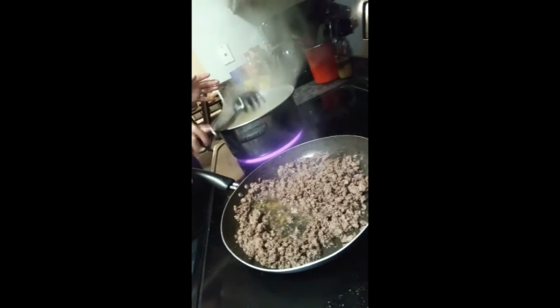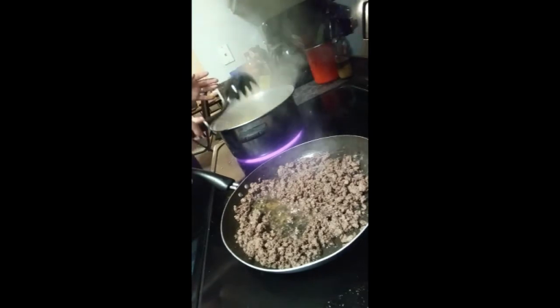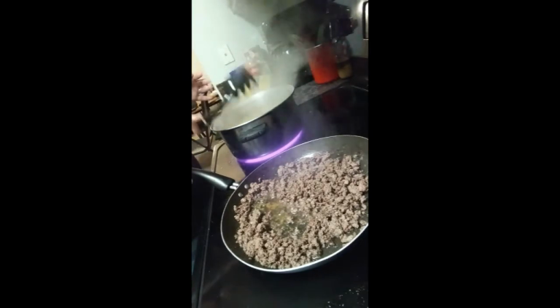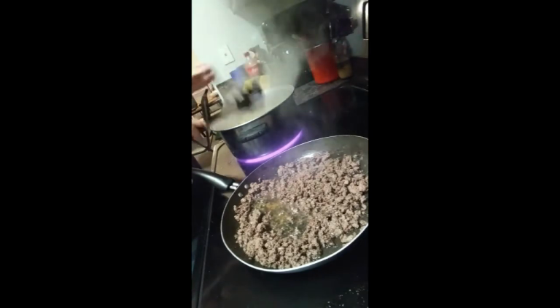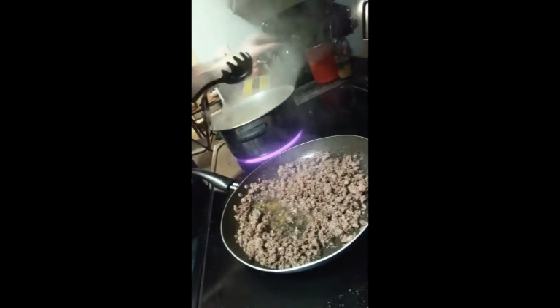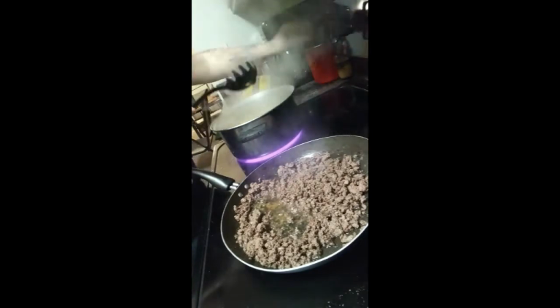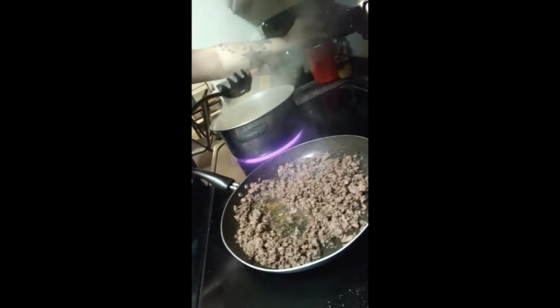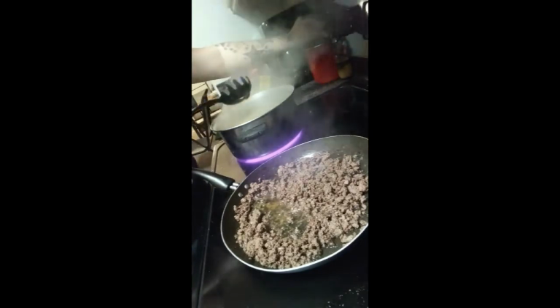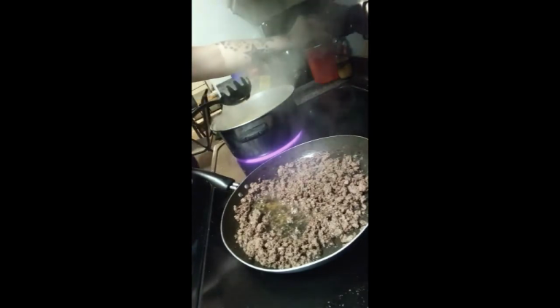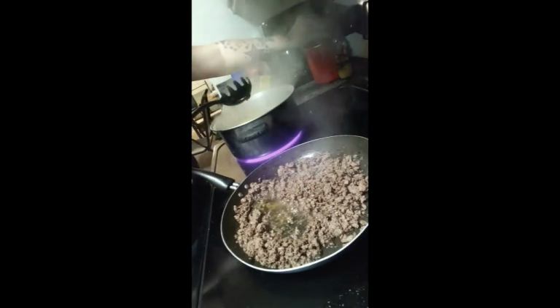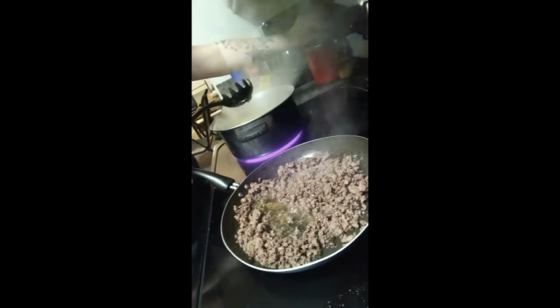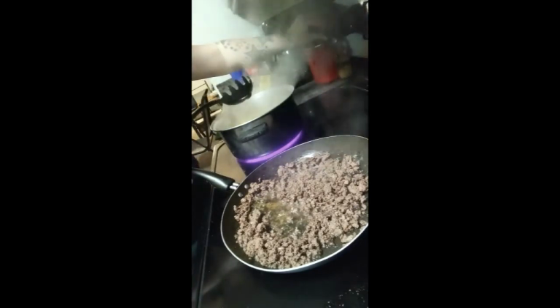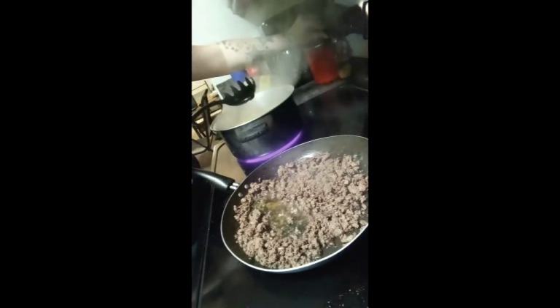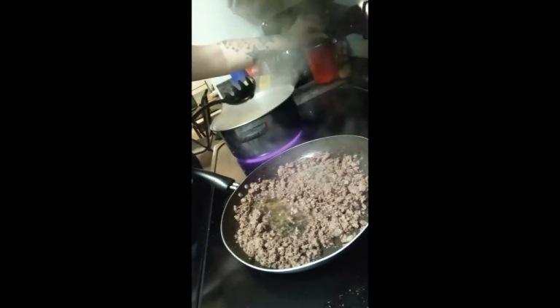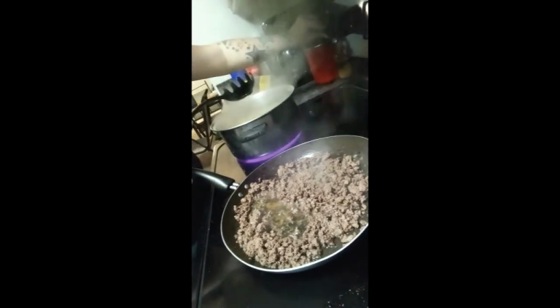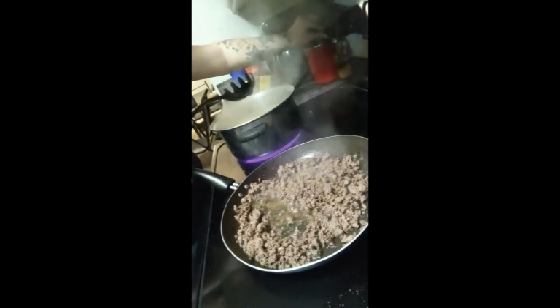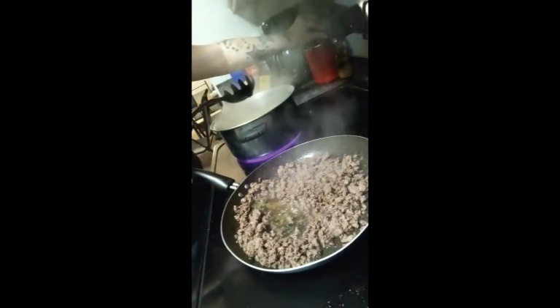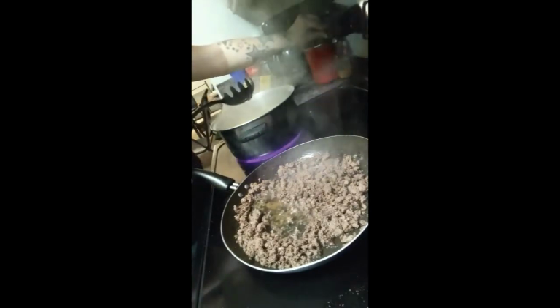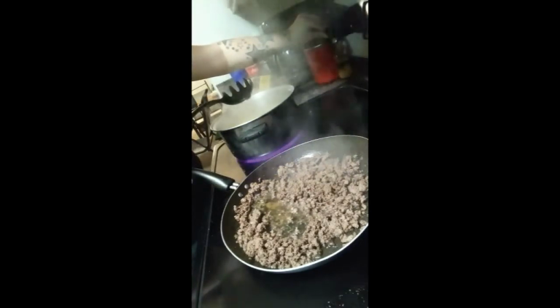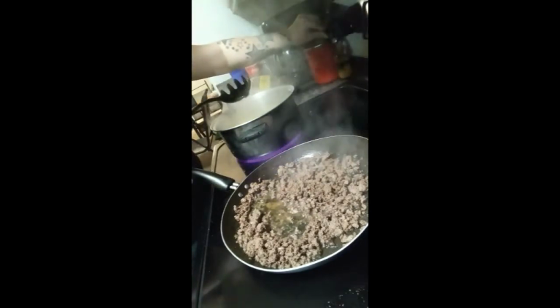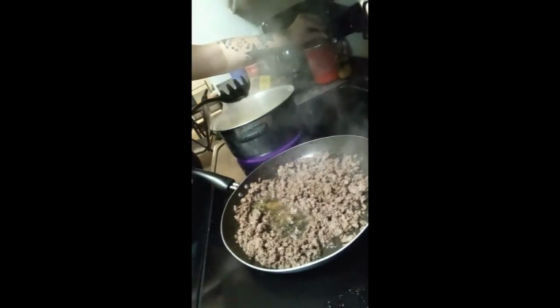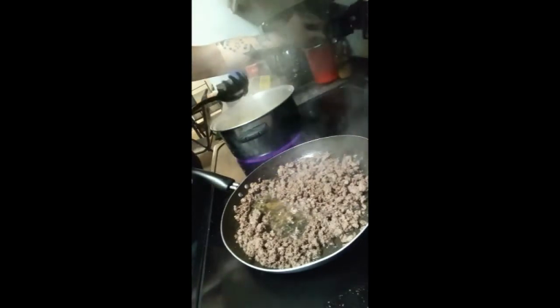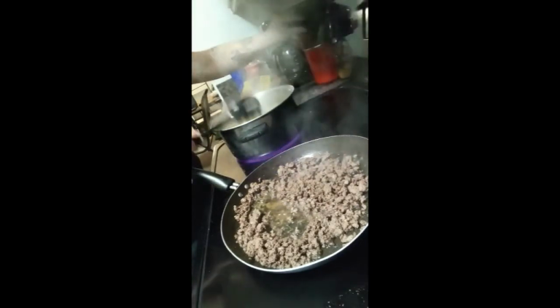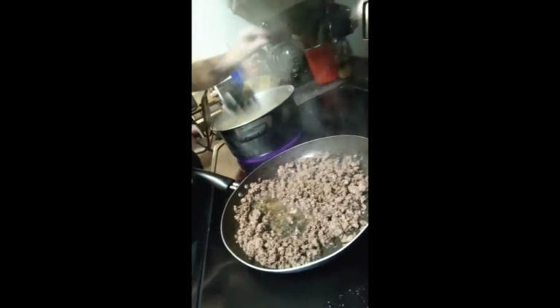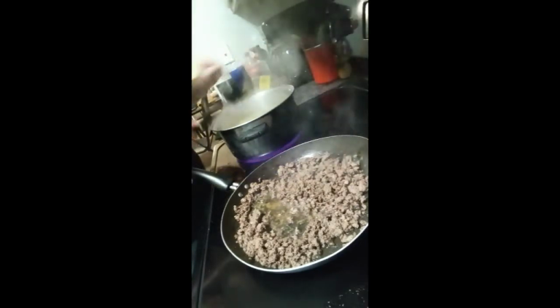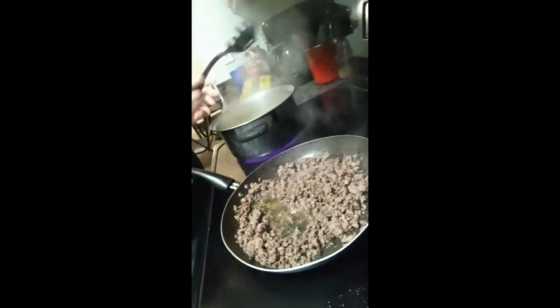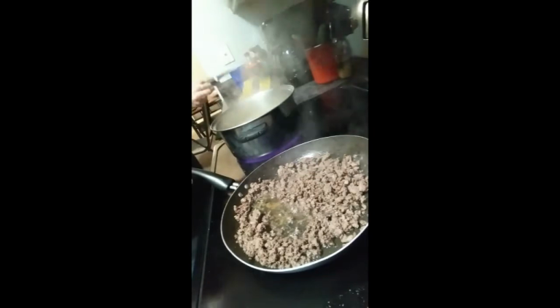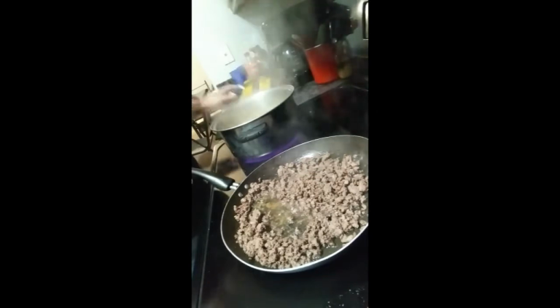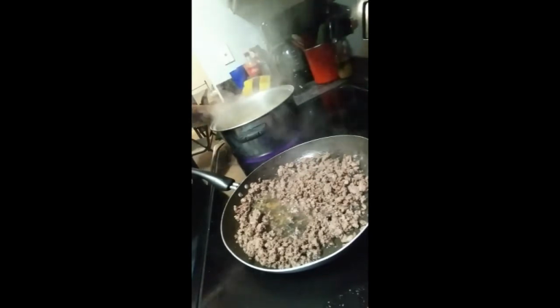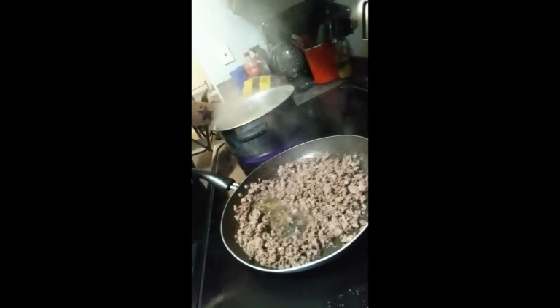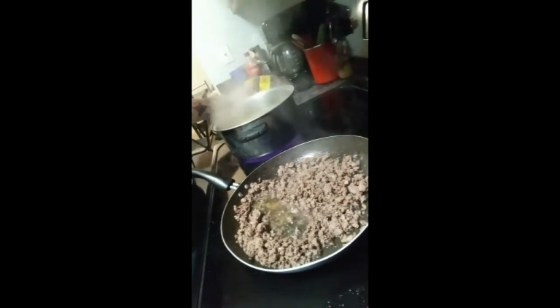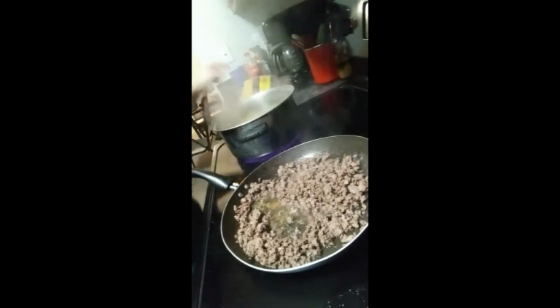I'm going to turn the heat down on the water just a little bit so it doesn't boil over.